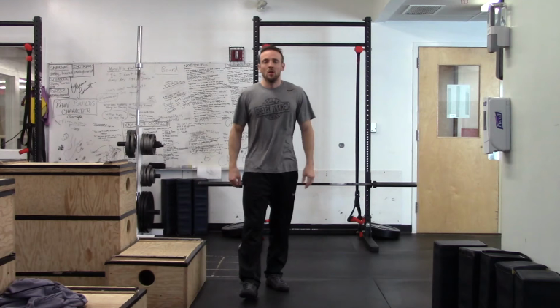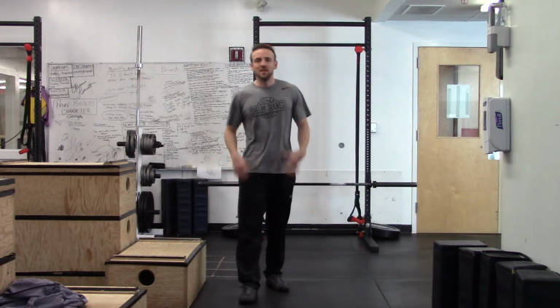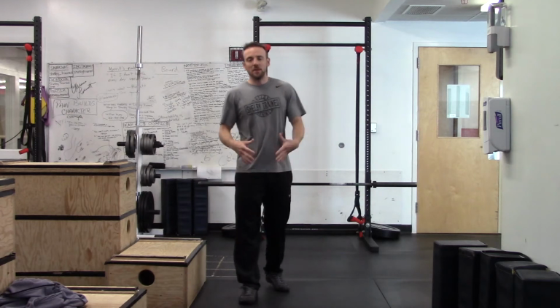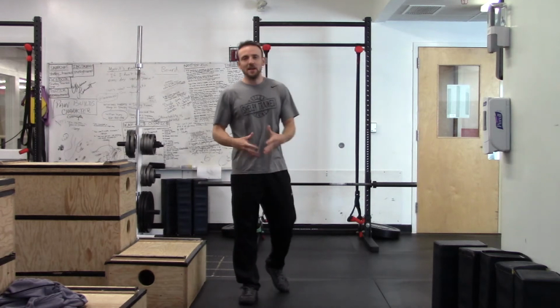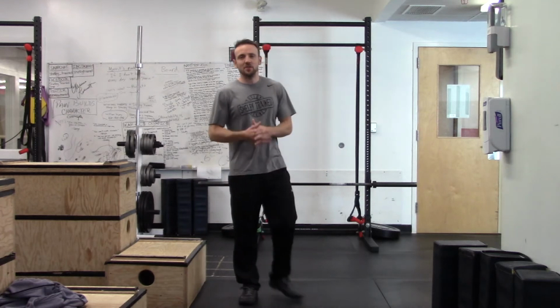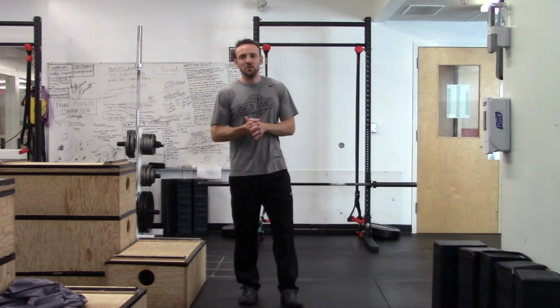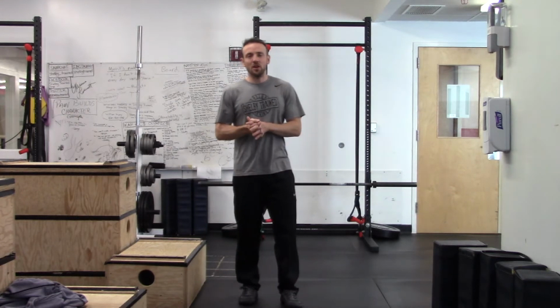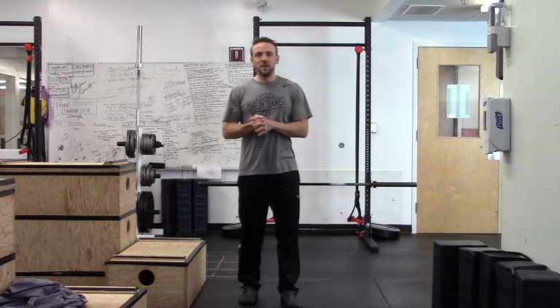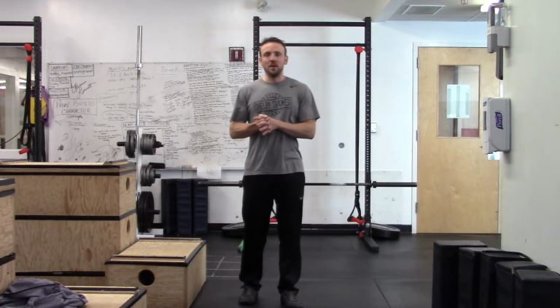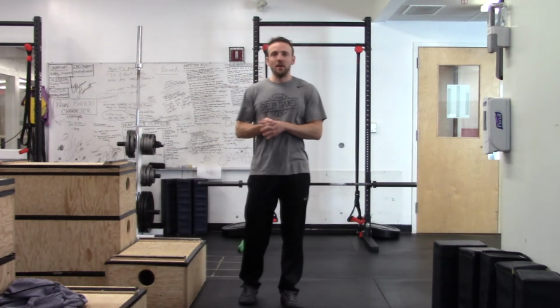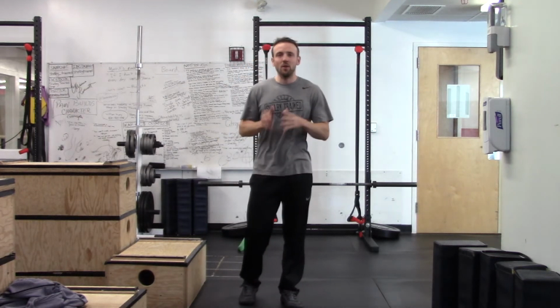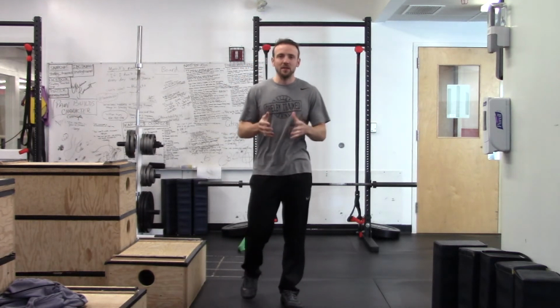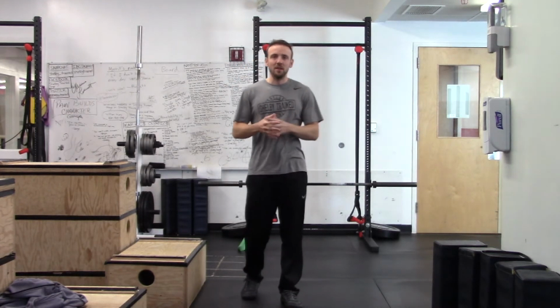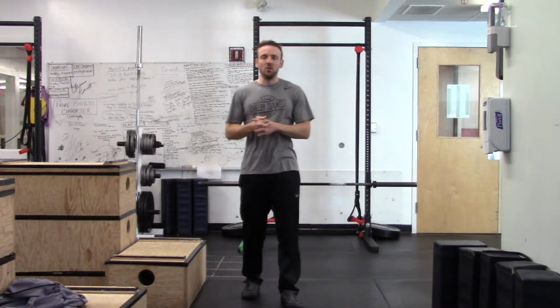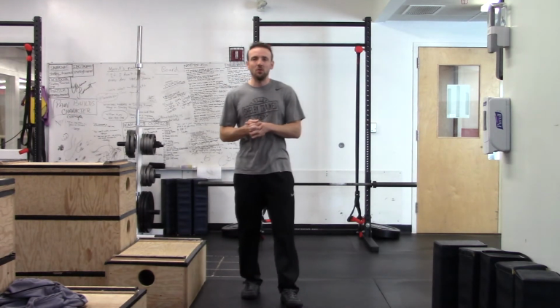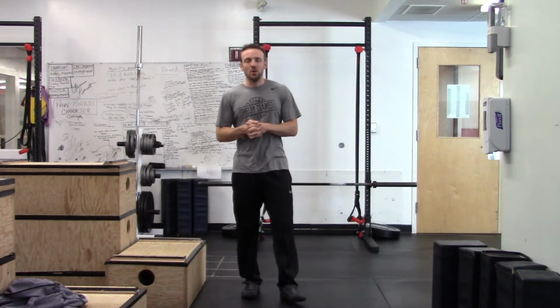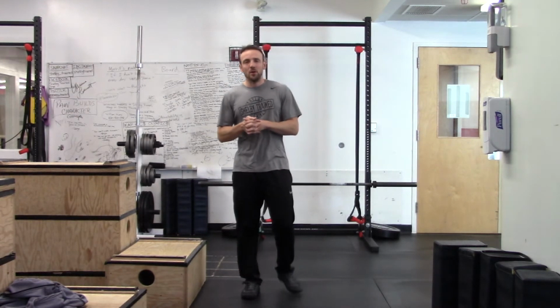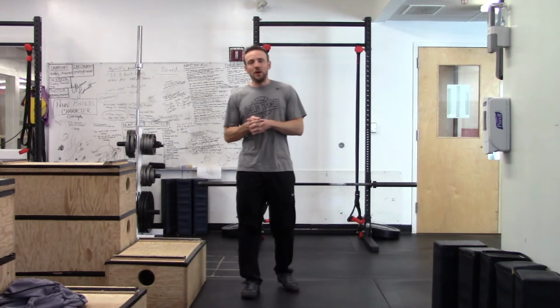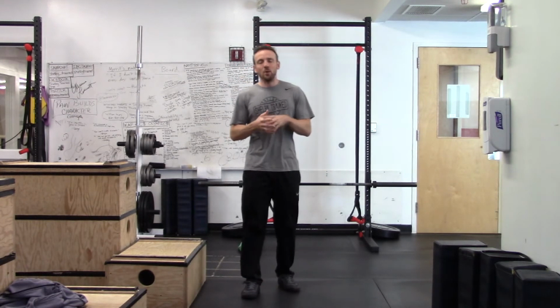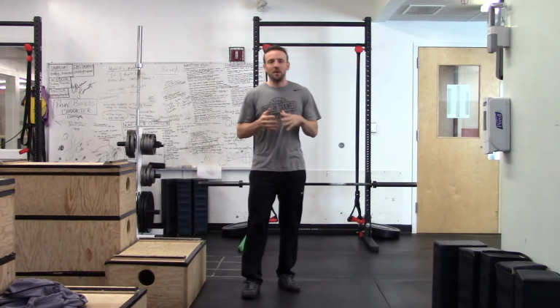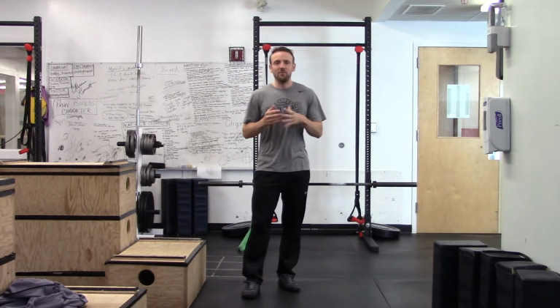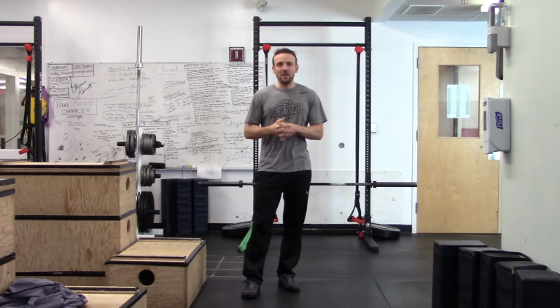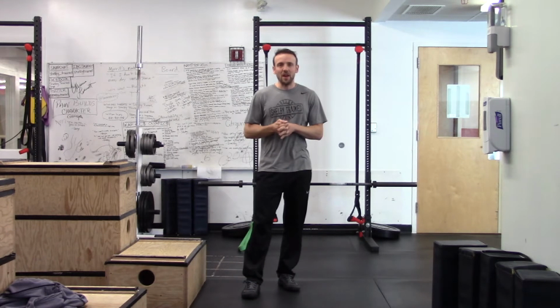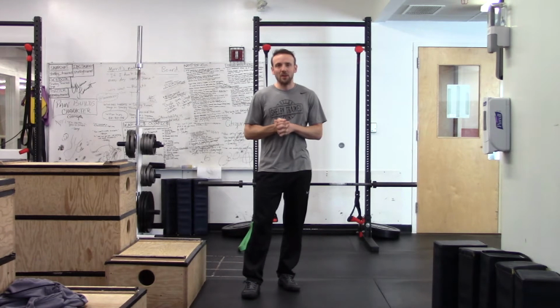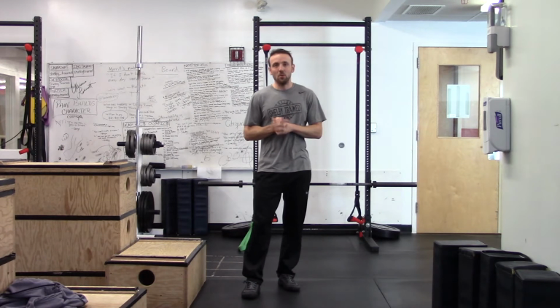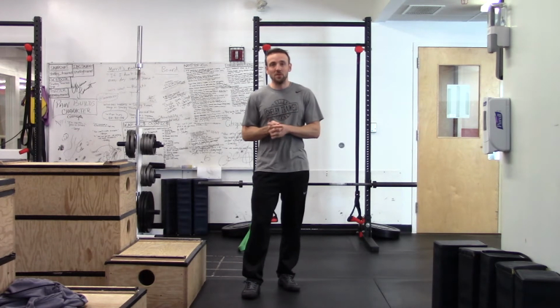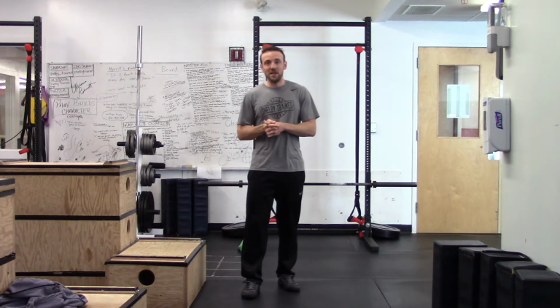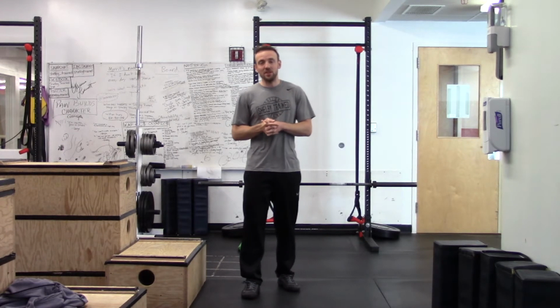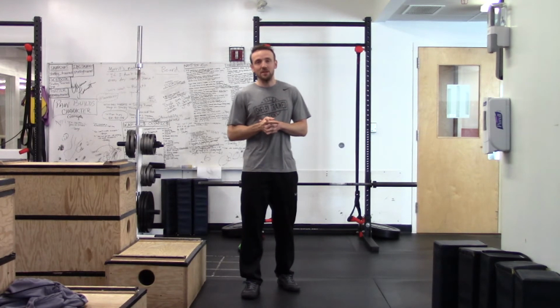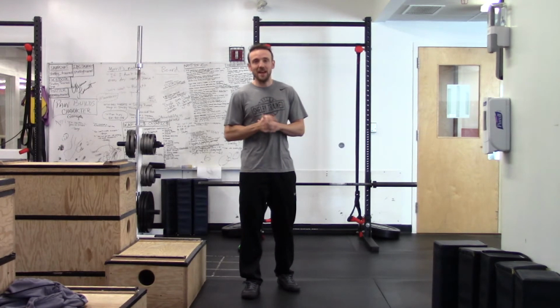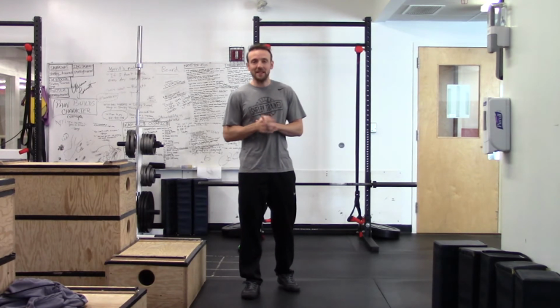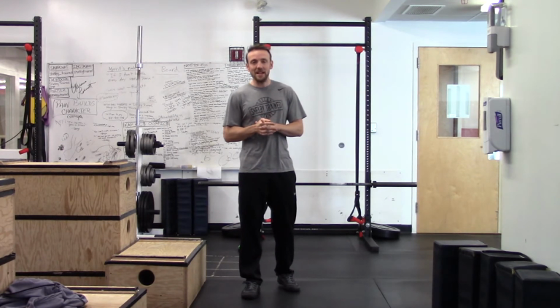What's up guys, it's Coach Shelby here and I wanted to give you one of my favorite ankle mobilization techniques.